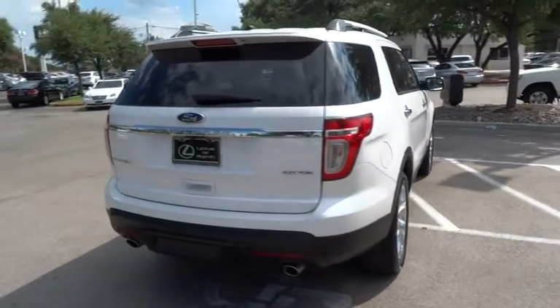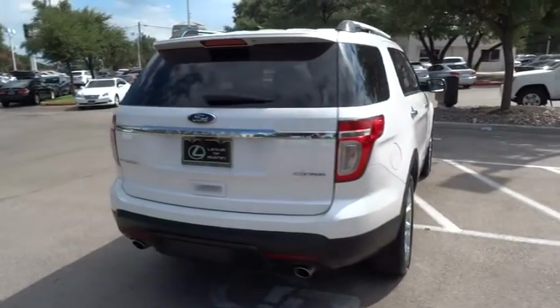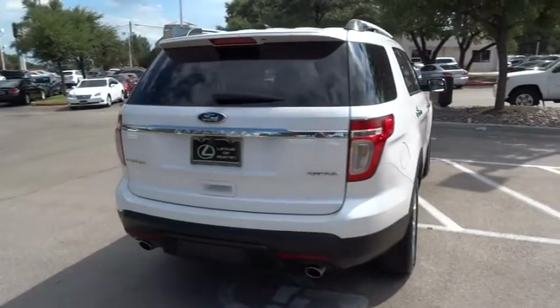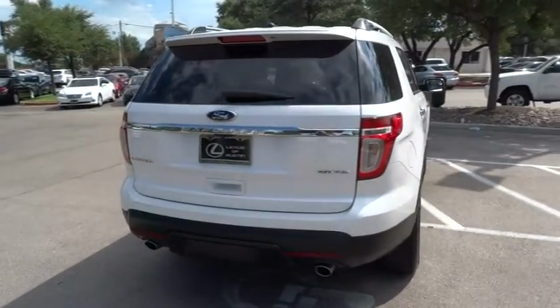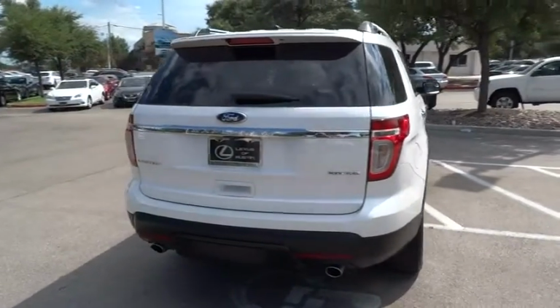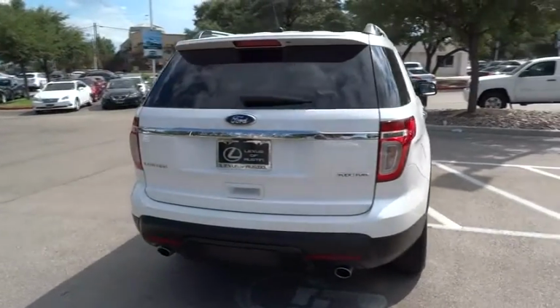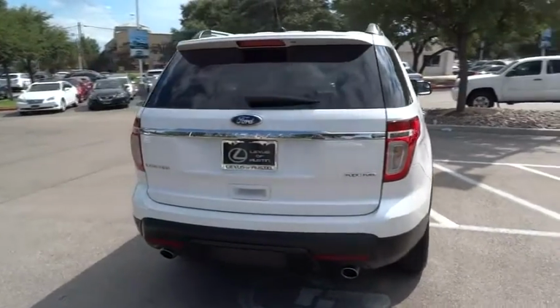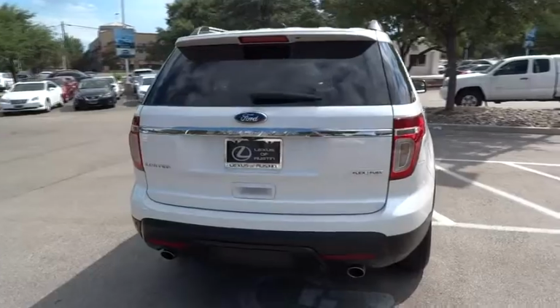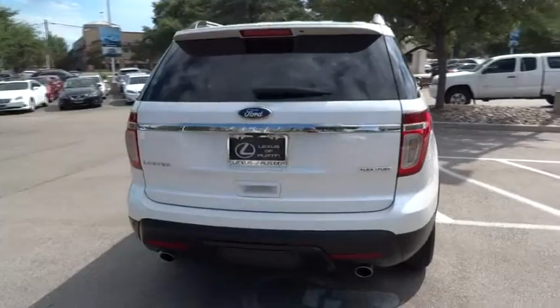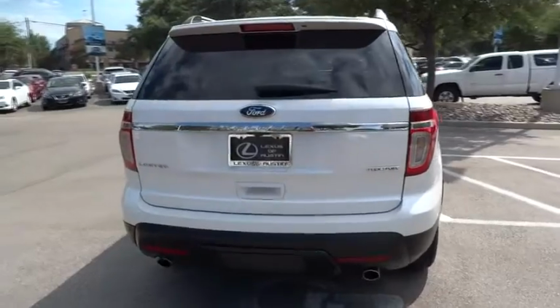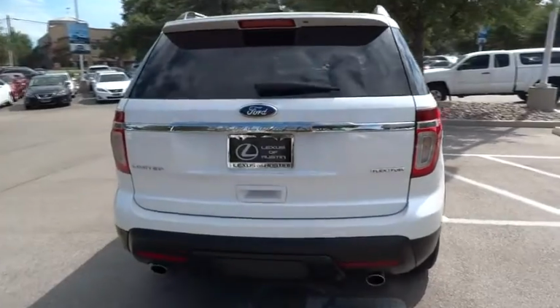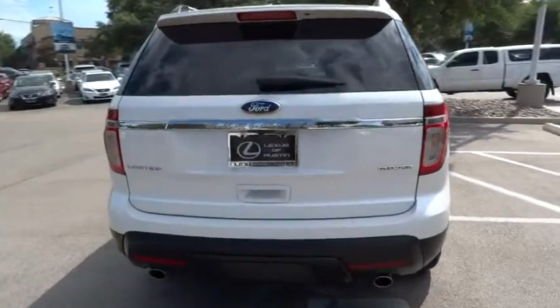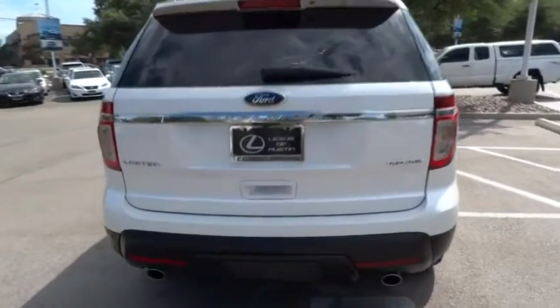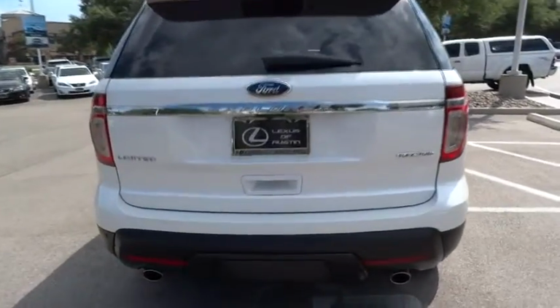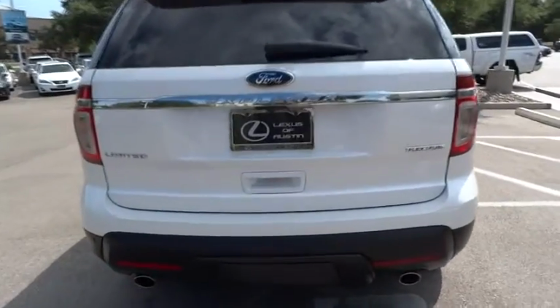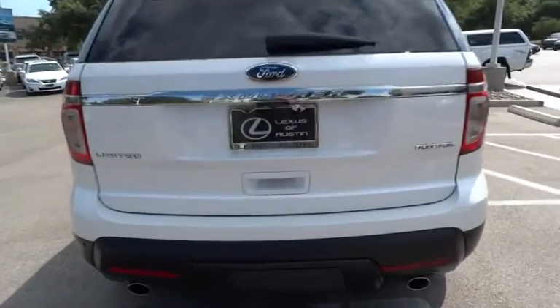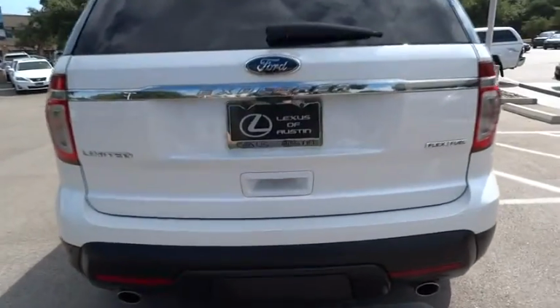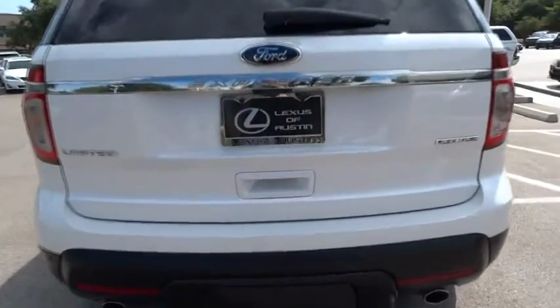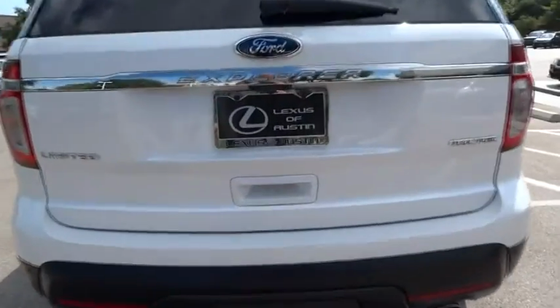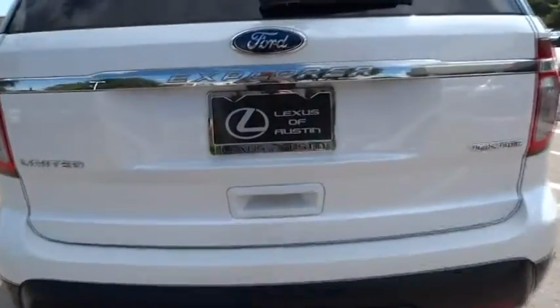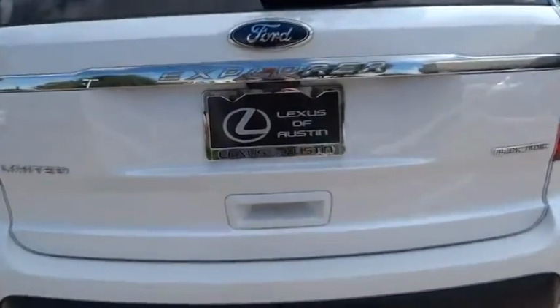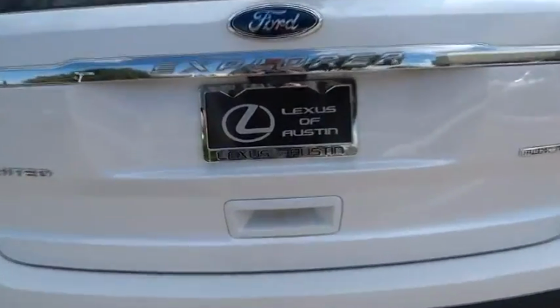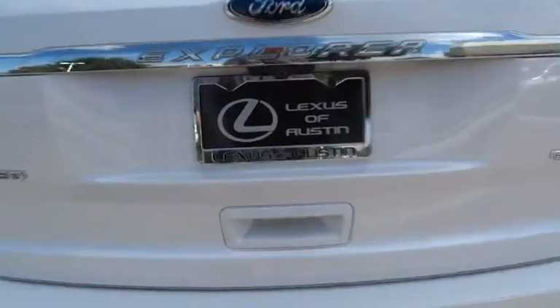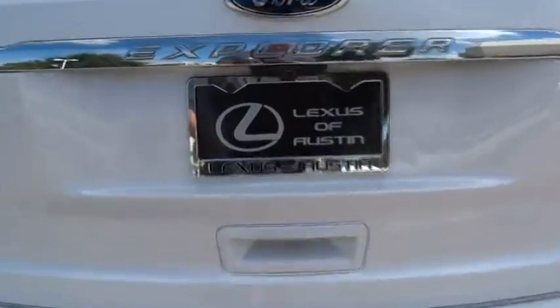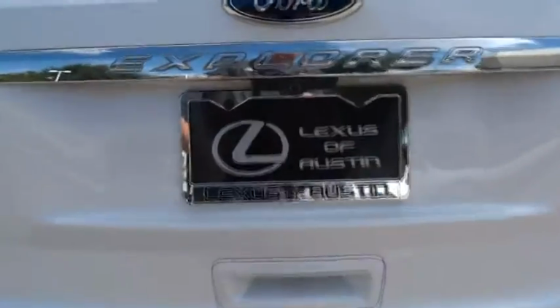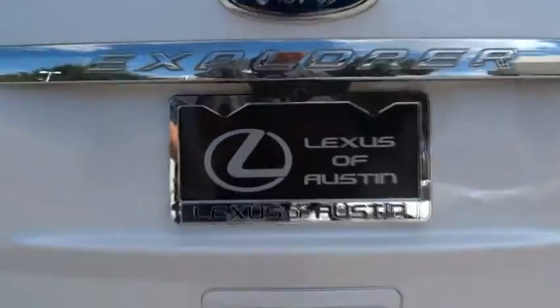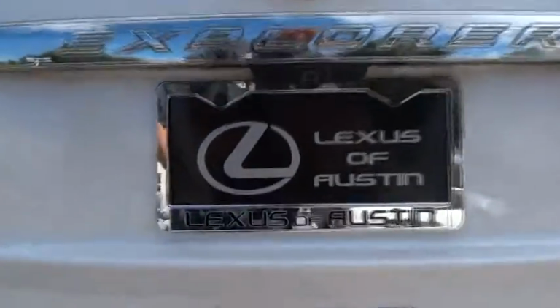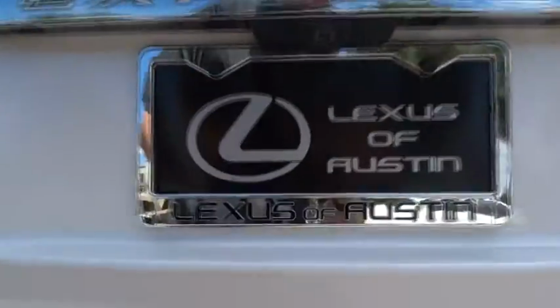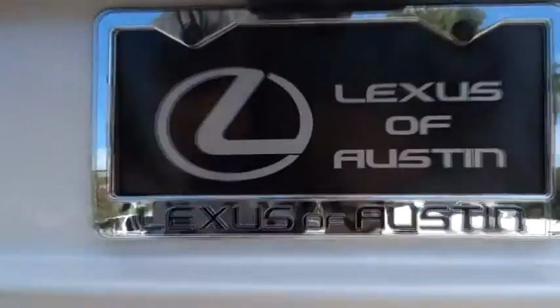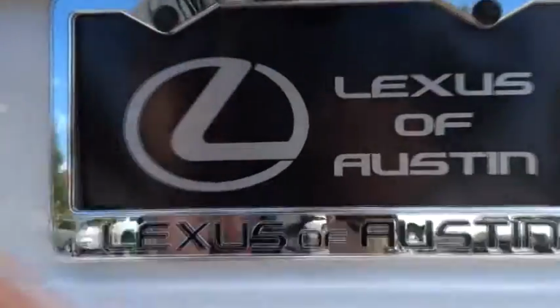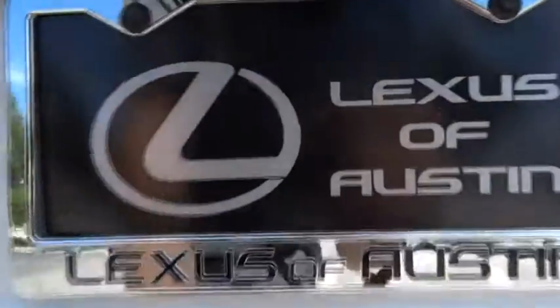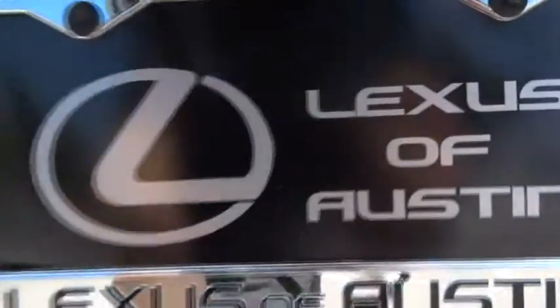Priced below $25,000, this vehicle has less than 50,000 miles. Here are some of this vehicle's great options.